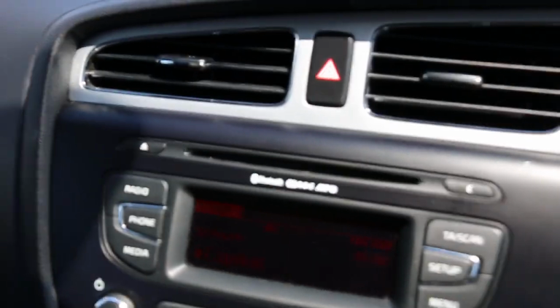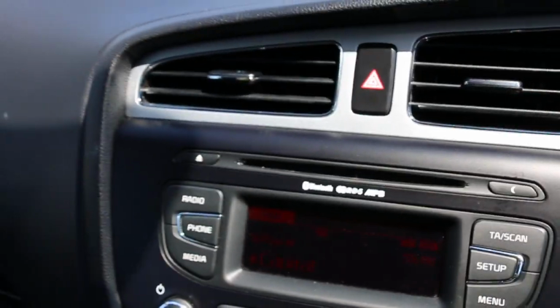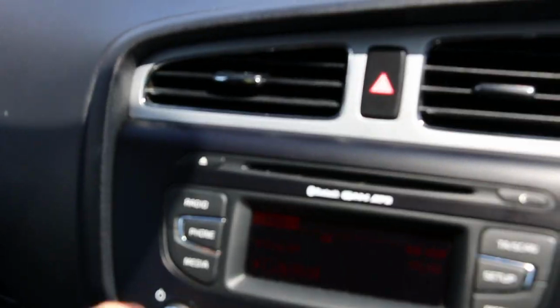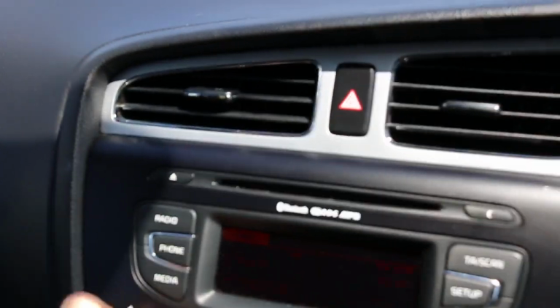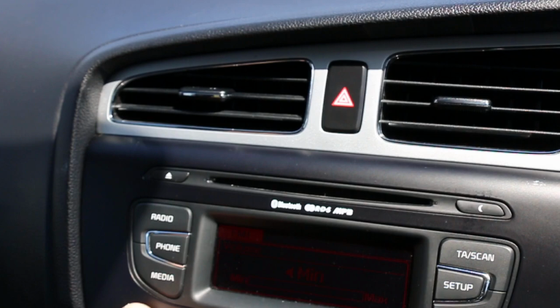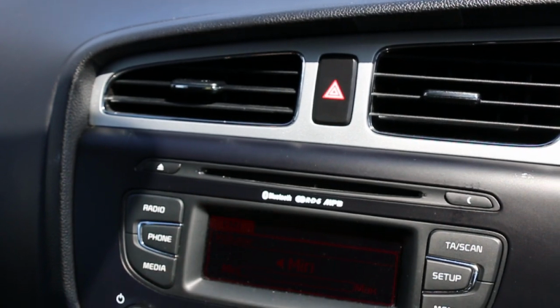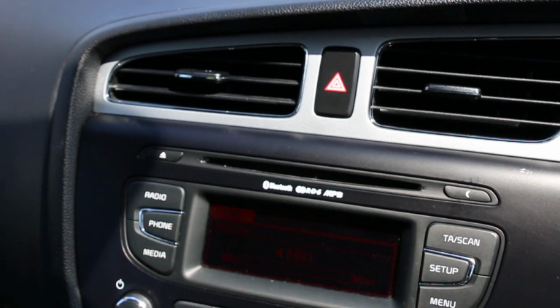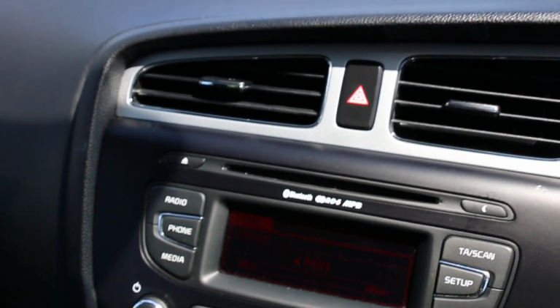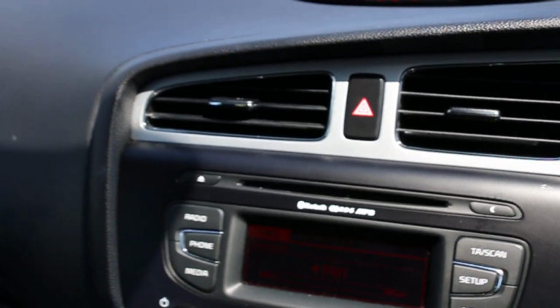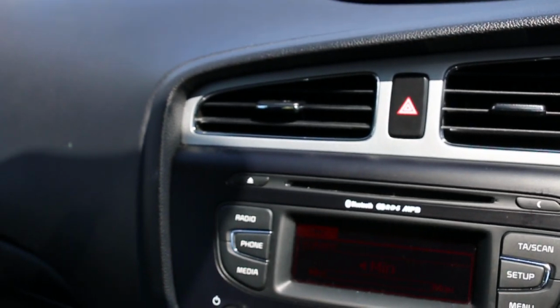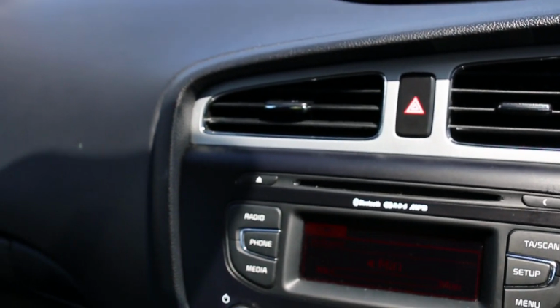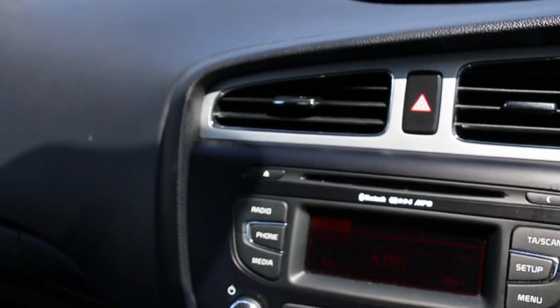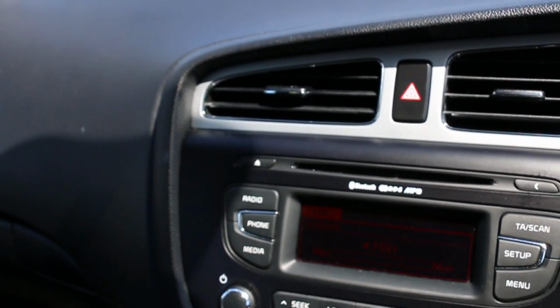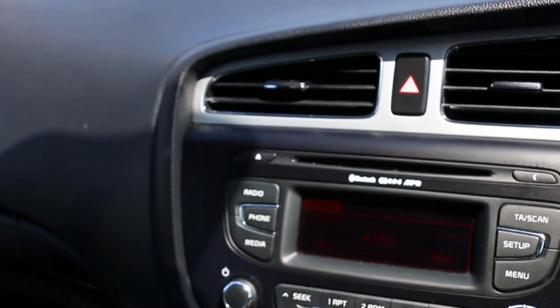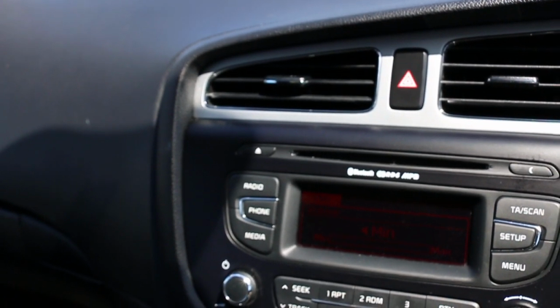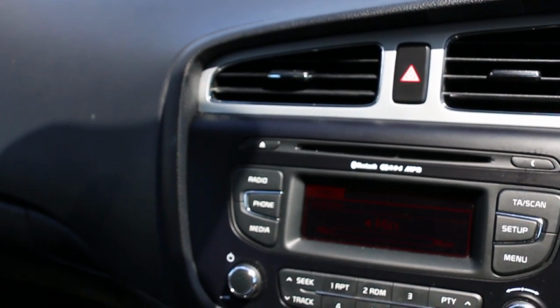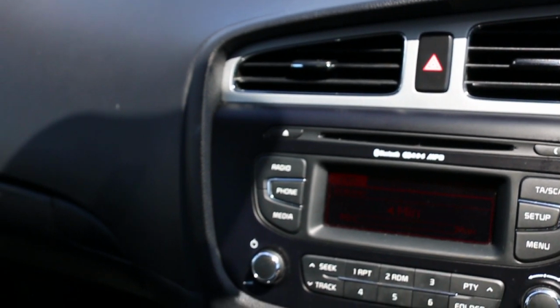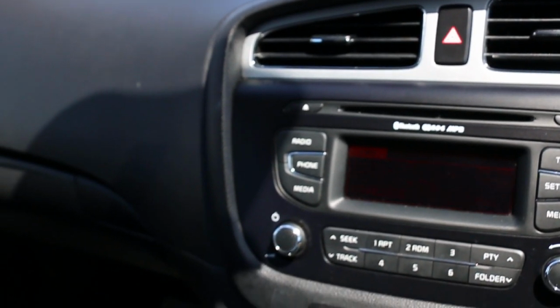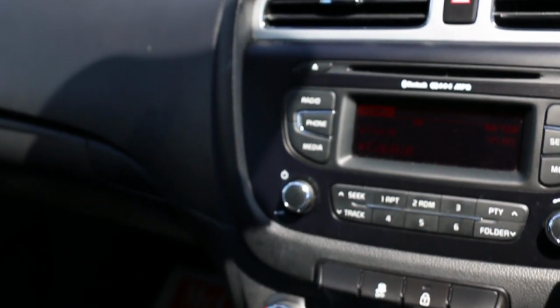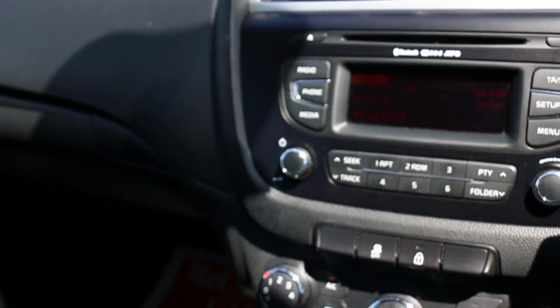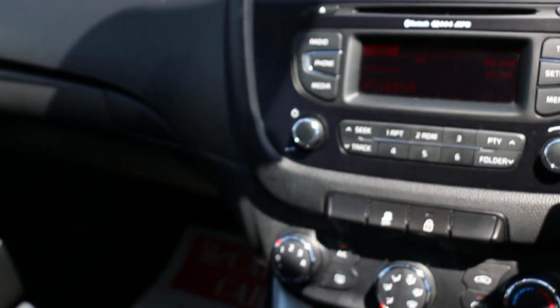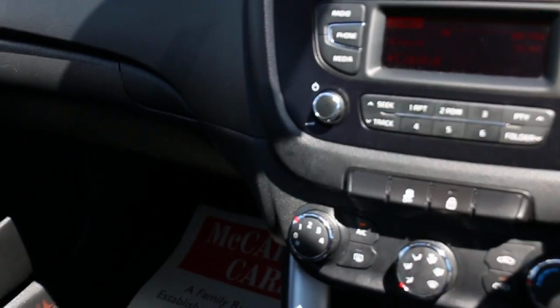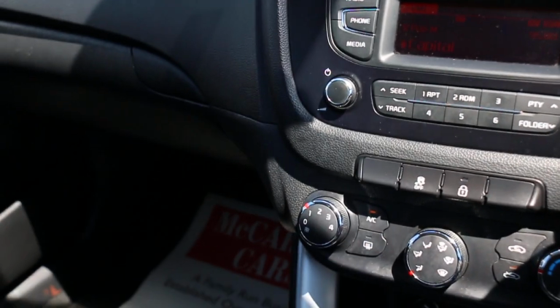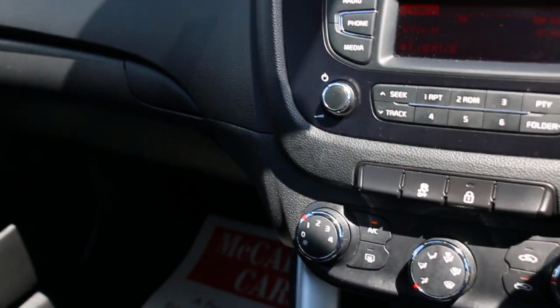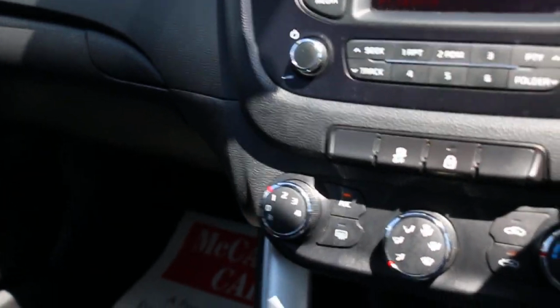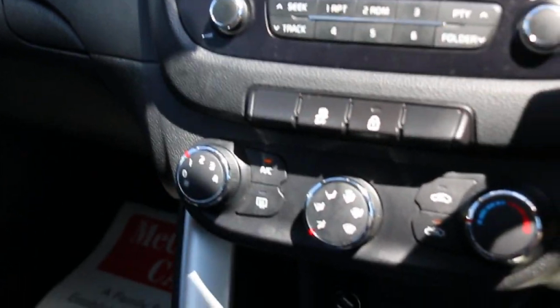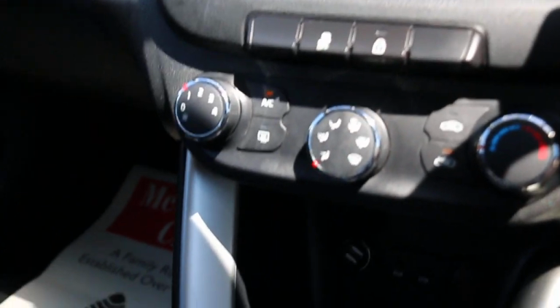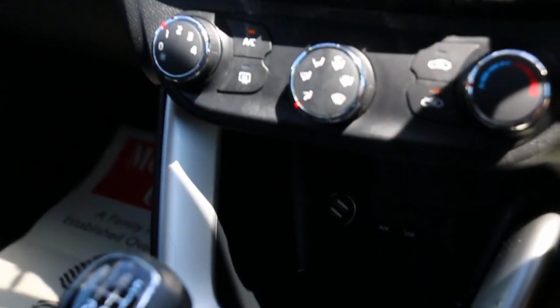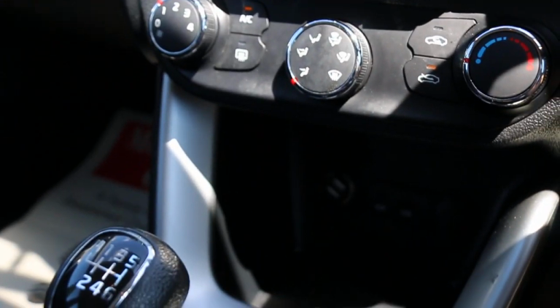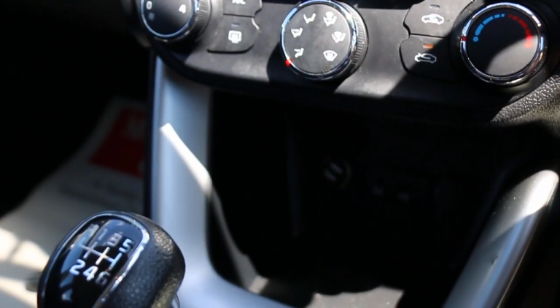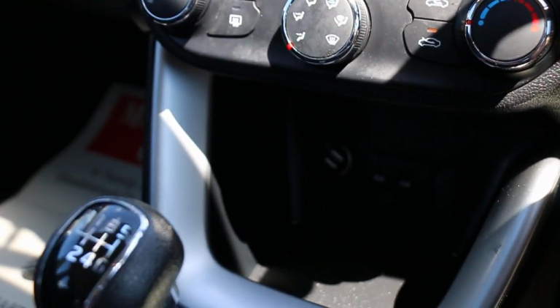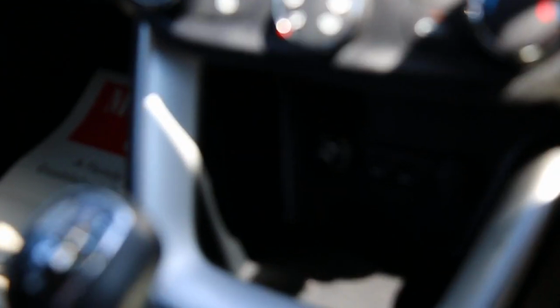The car has Bluetooth, MP3, CD, telephone connection, air conditioning, and USB and AUX connection.